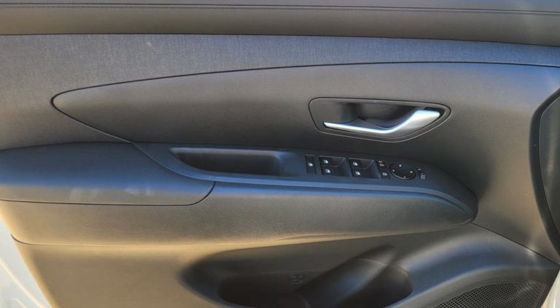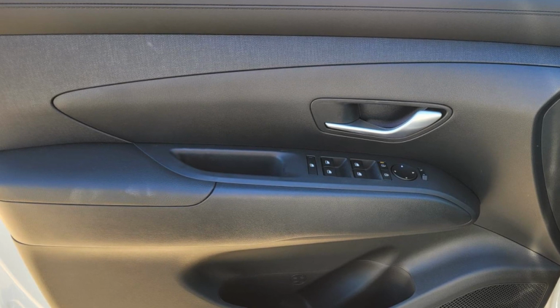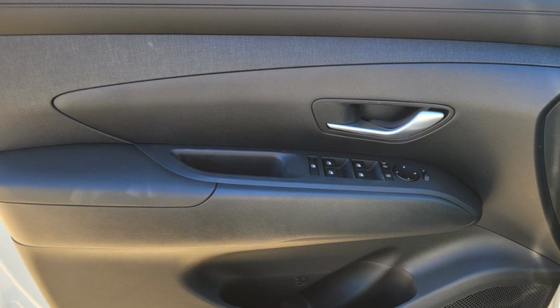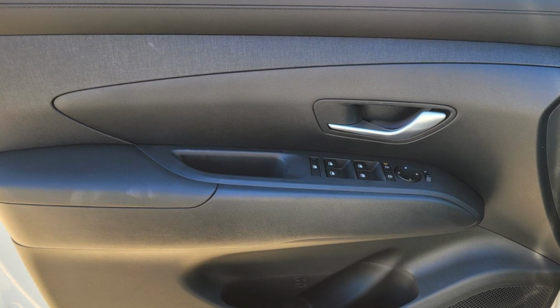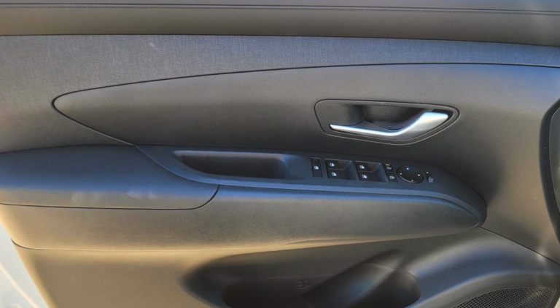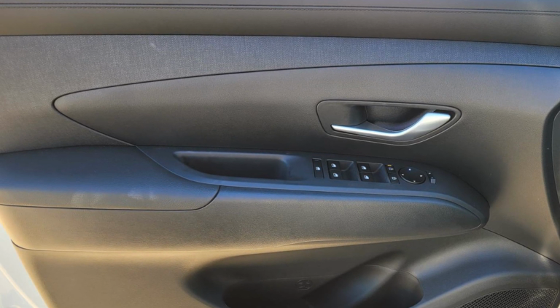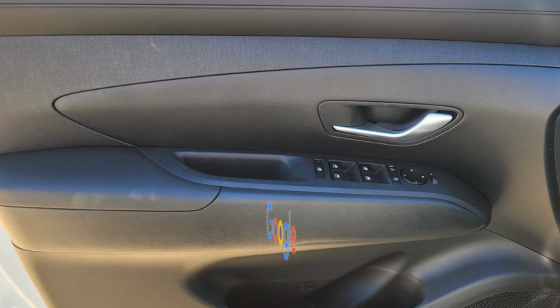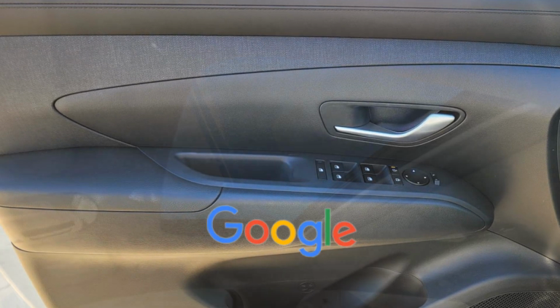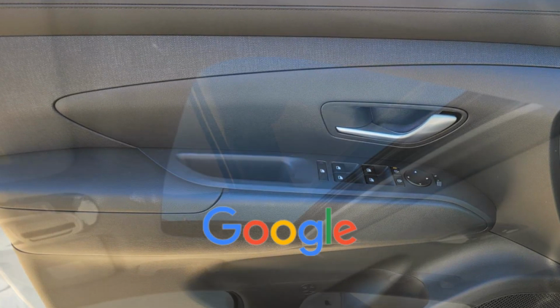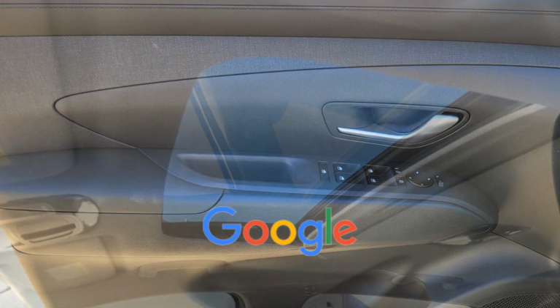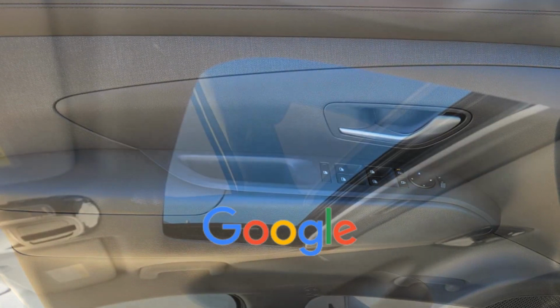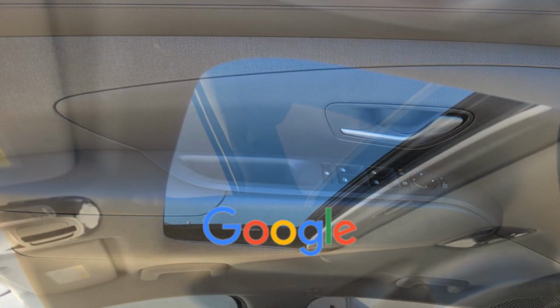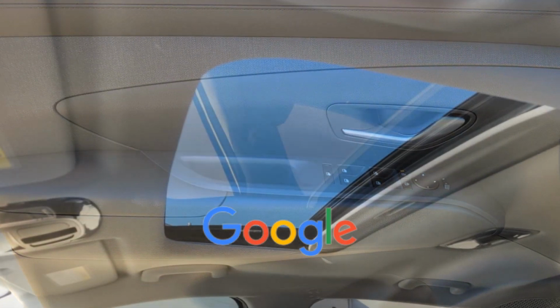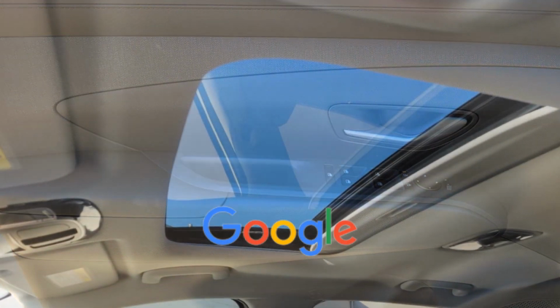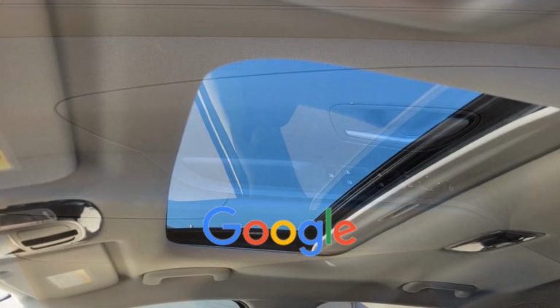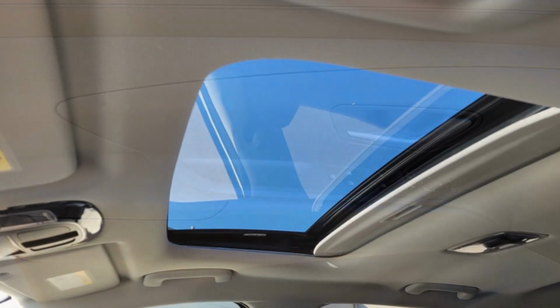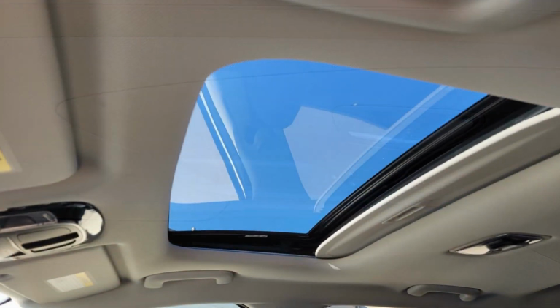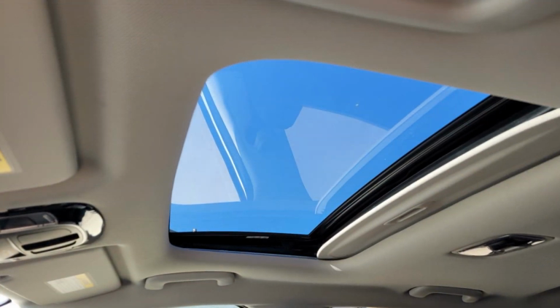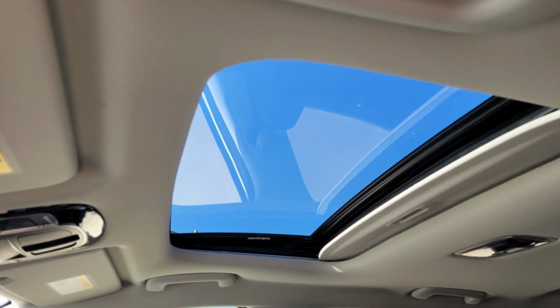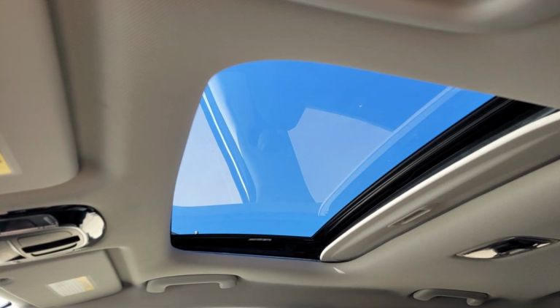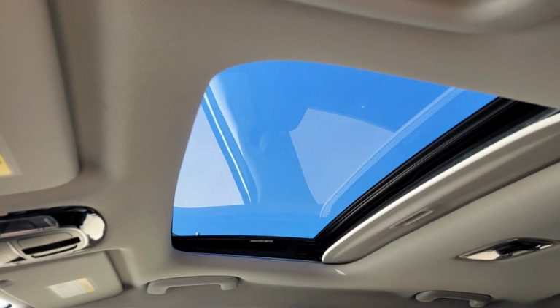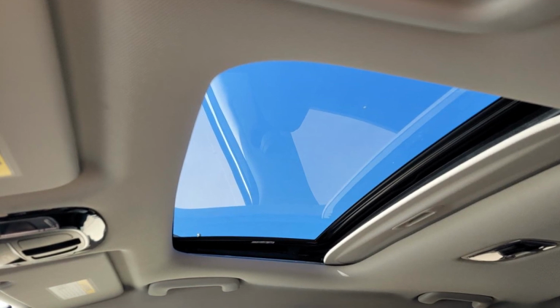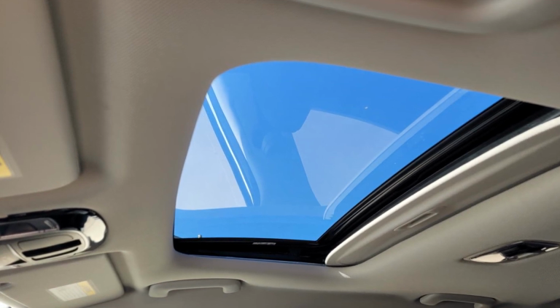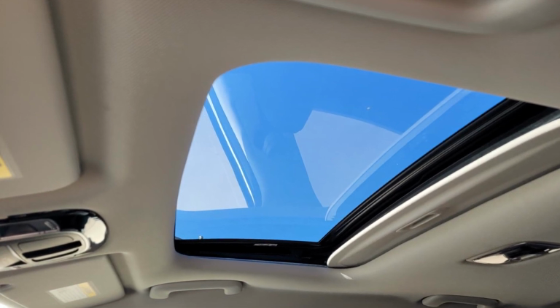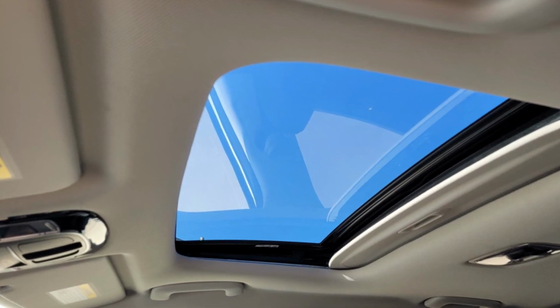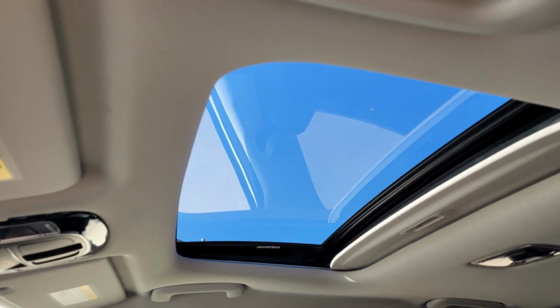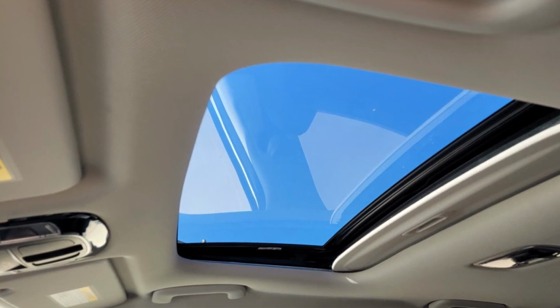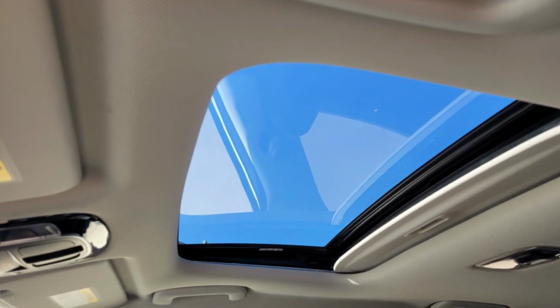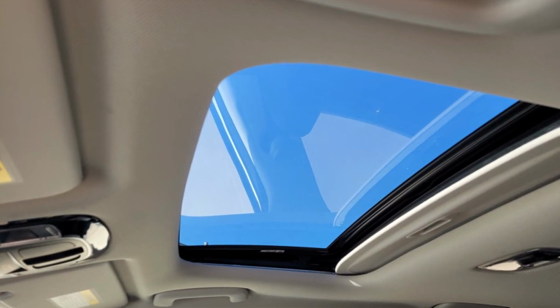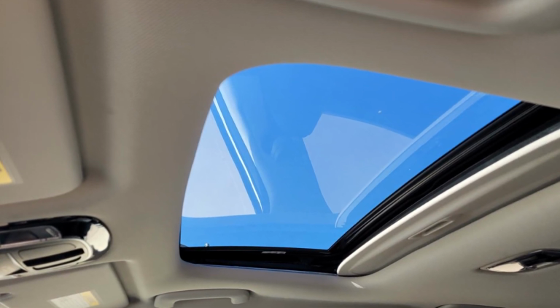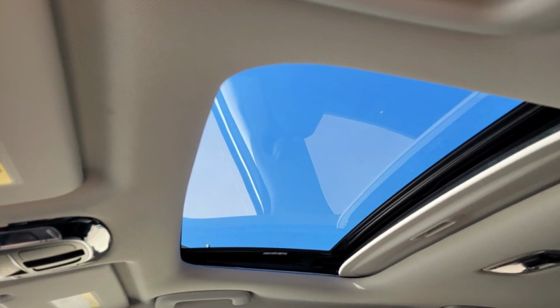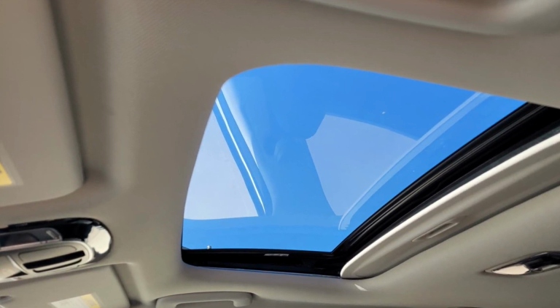Tinted windows. This is a top-rated dealer. Come in now. This vehicle is ready for immediate delivery.